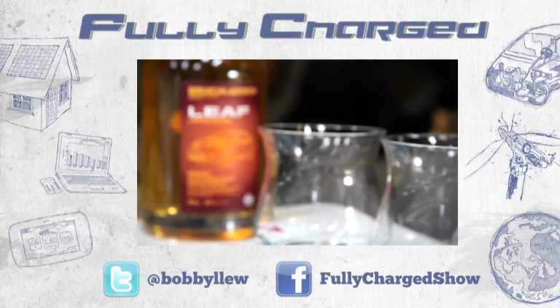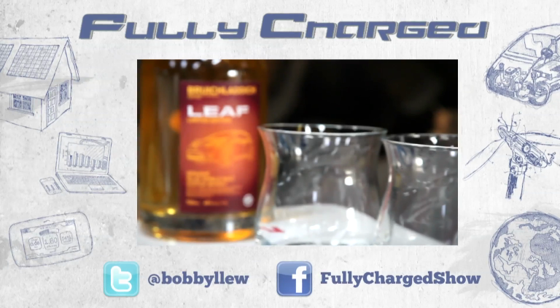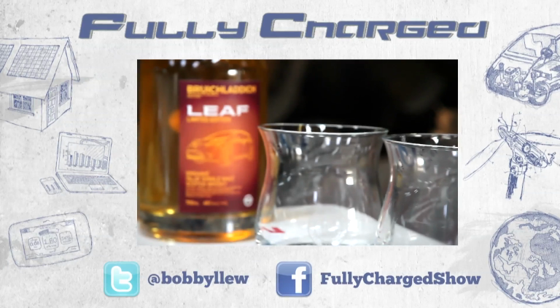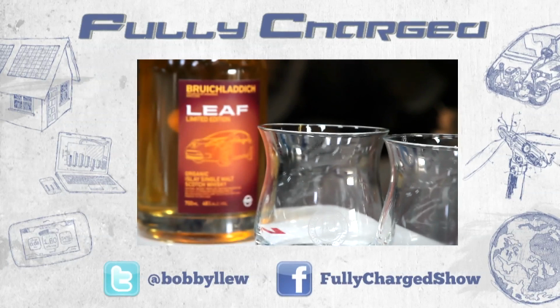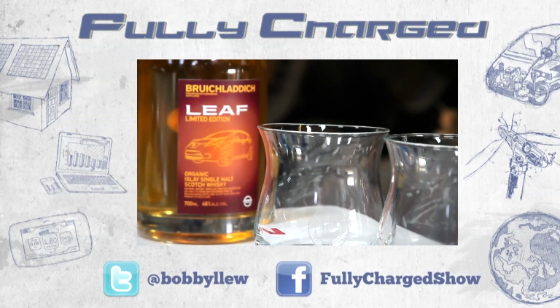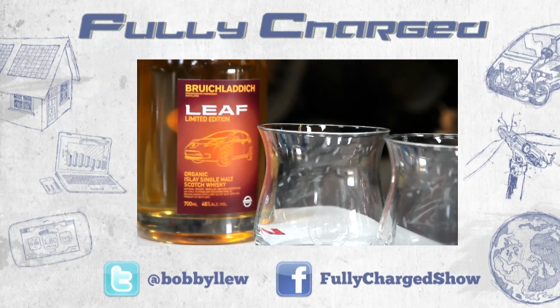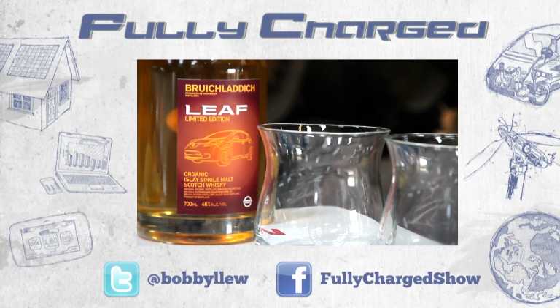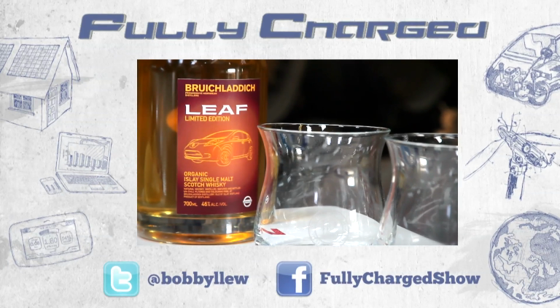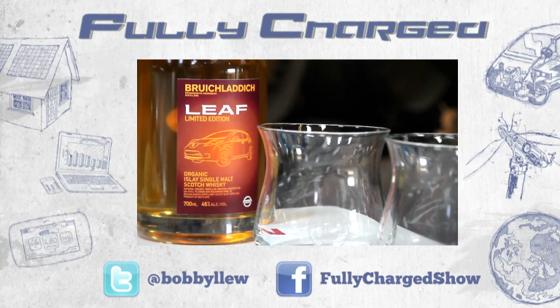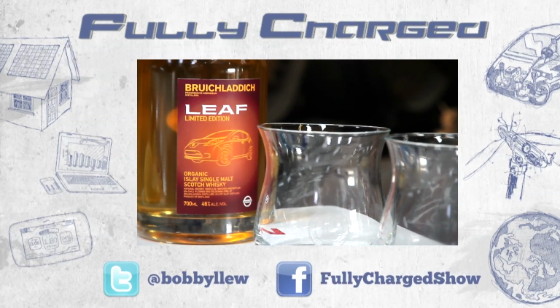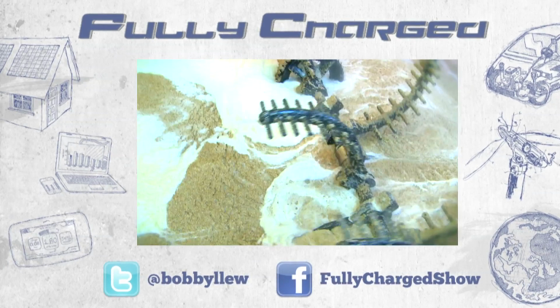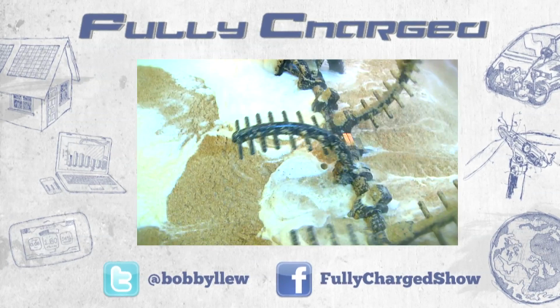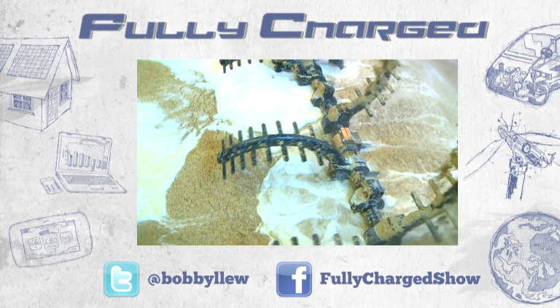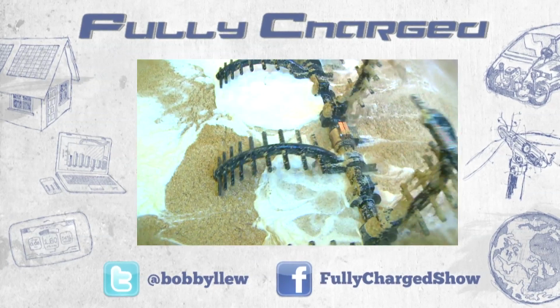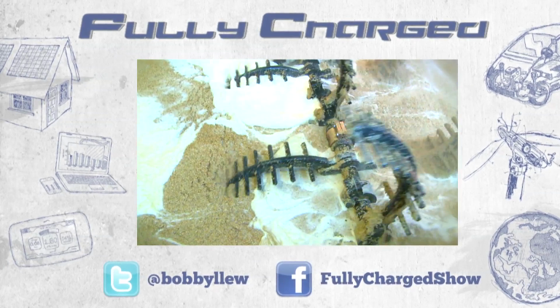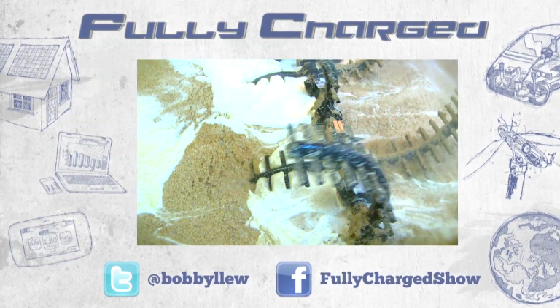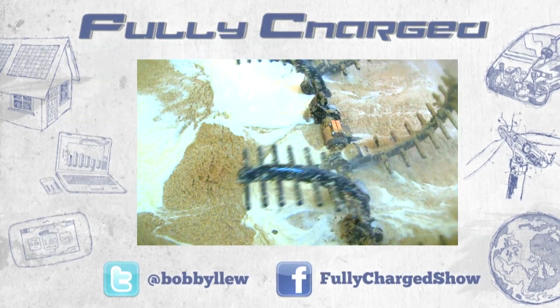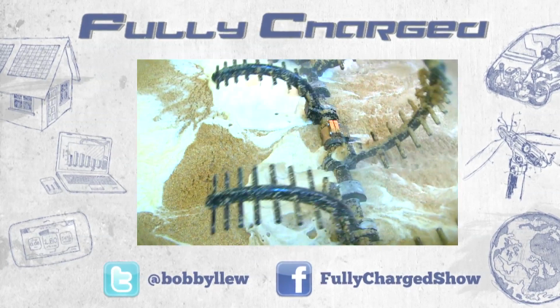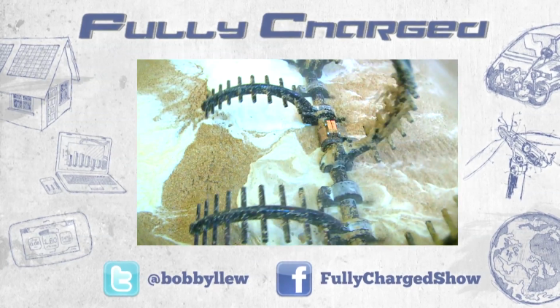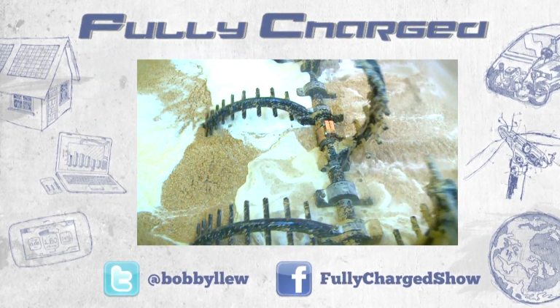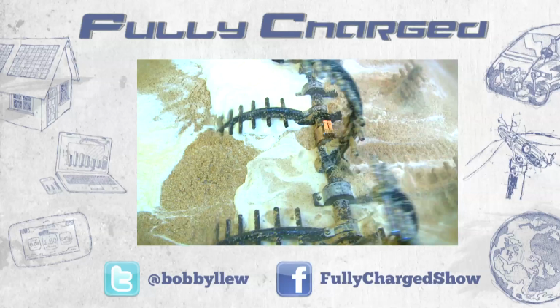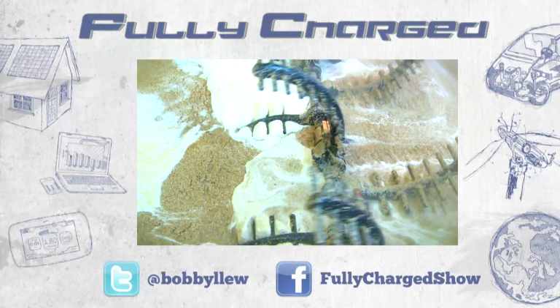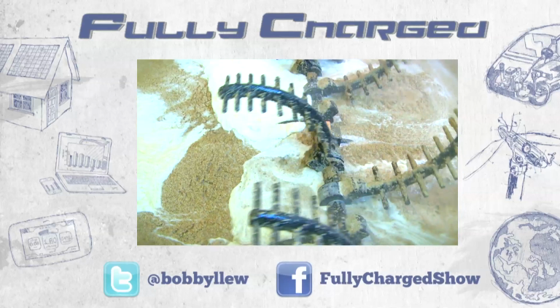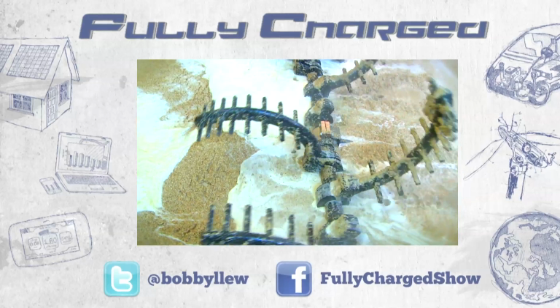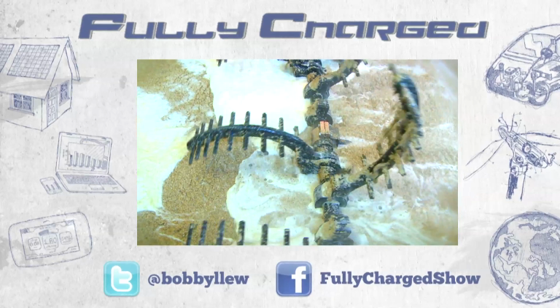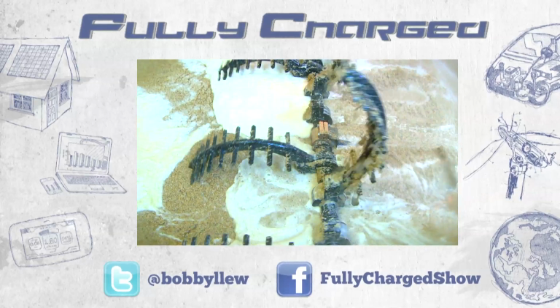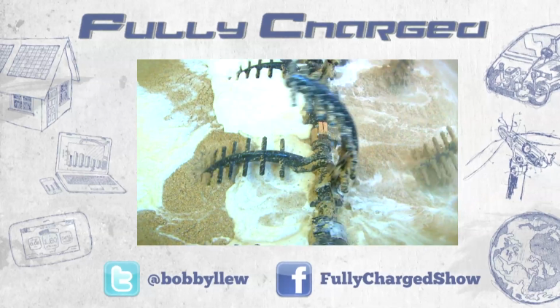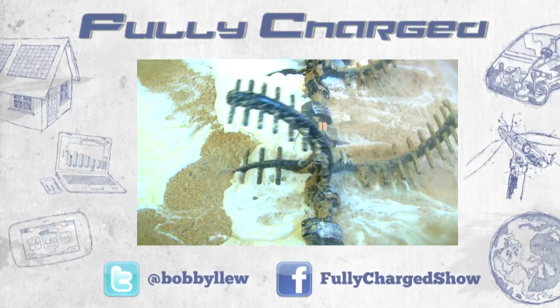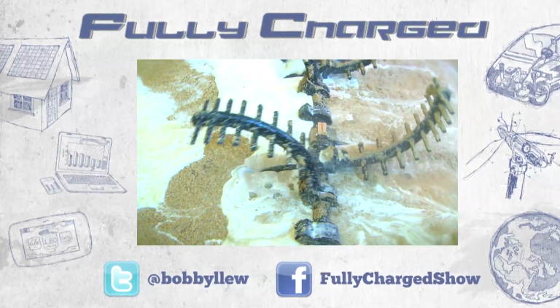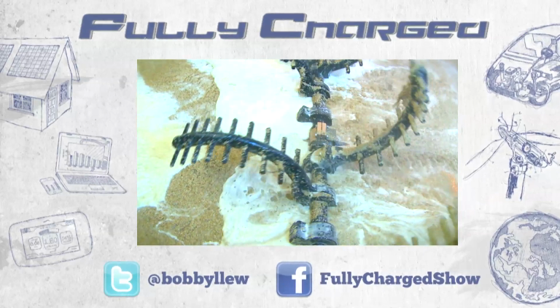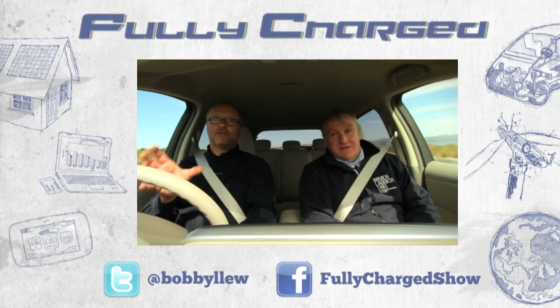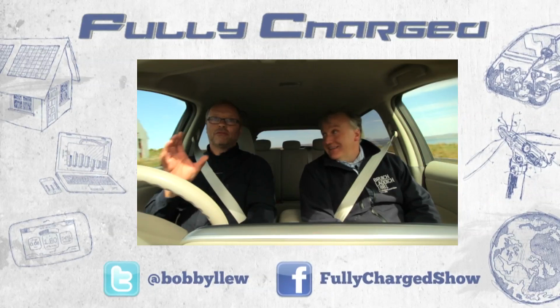Join me in the next video where we look at how a whisky distillery can power itself and an electric car.